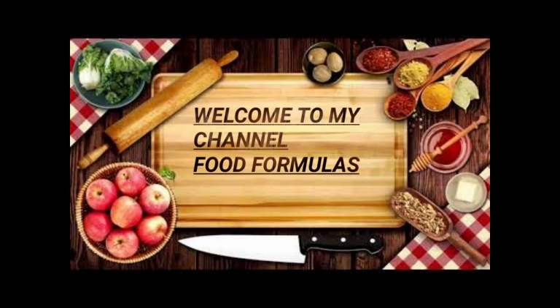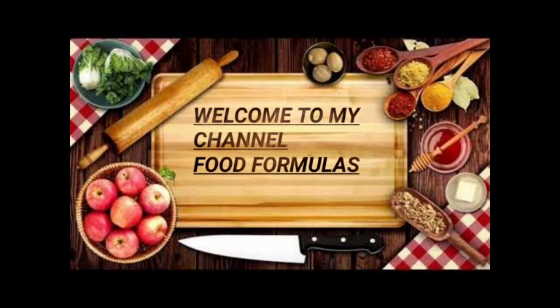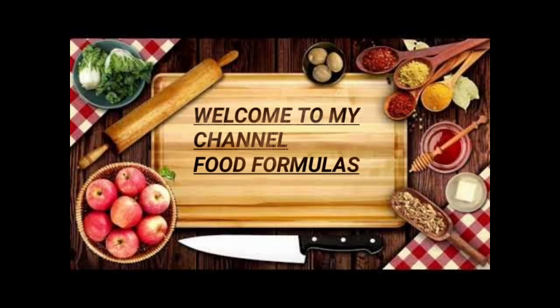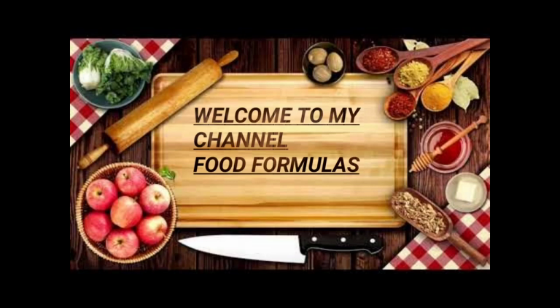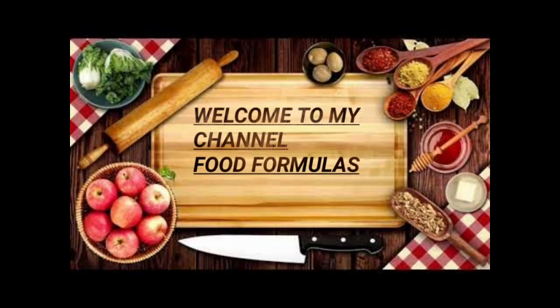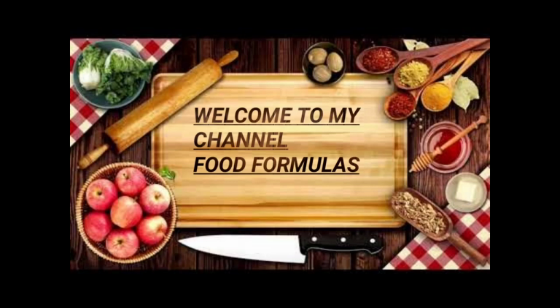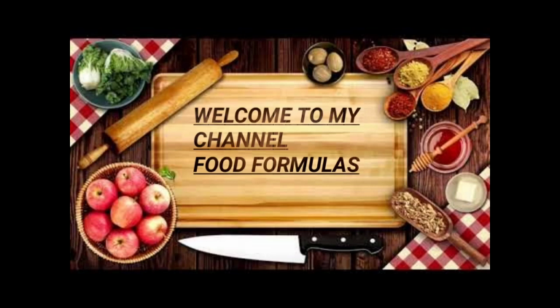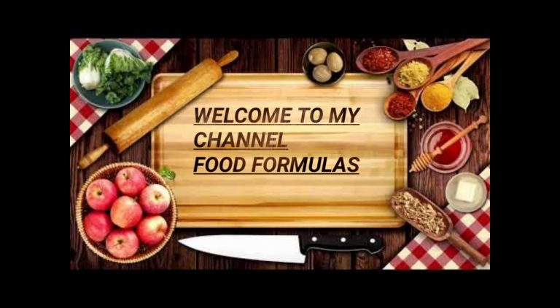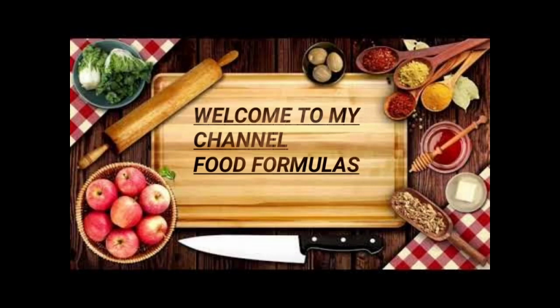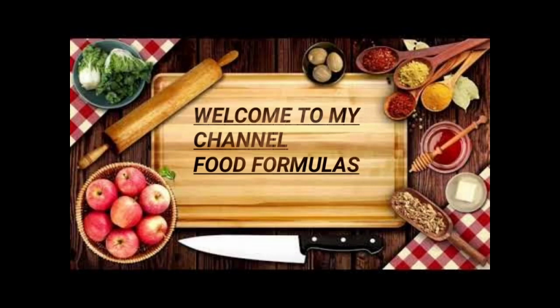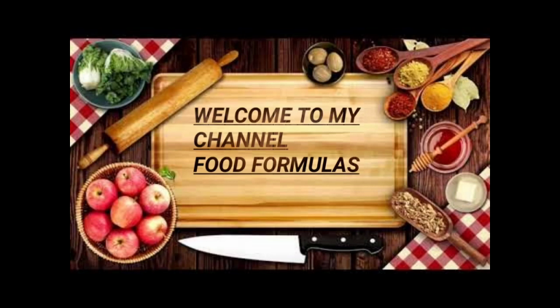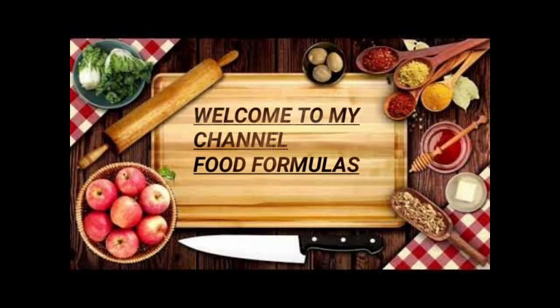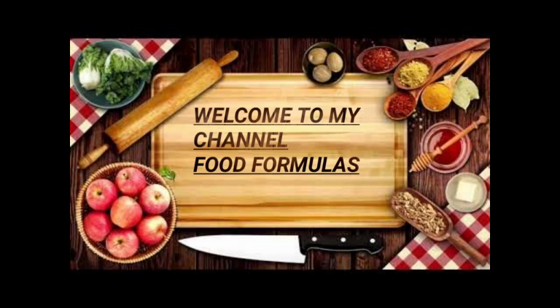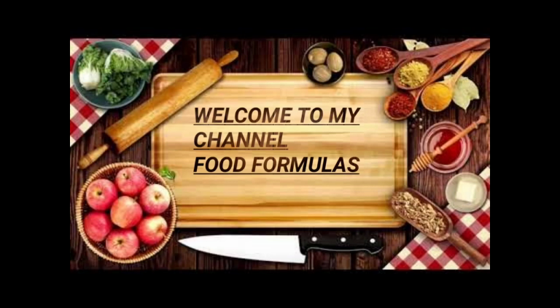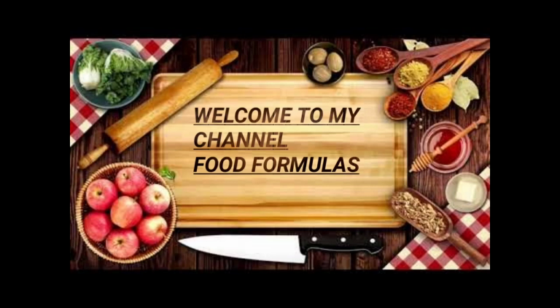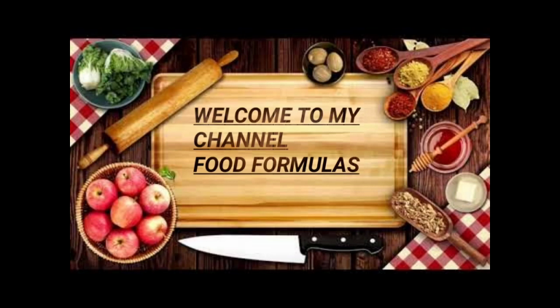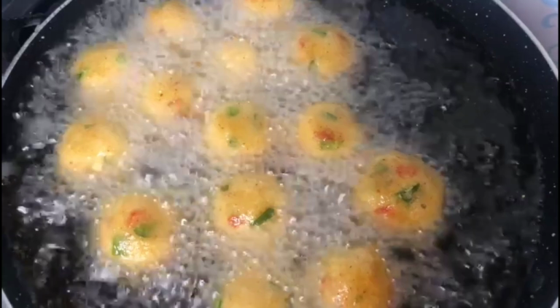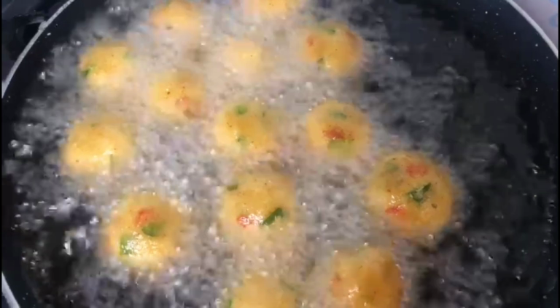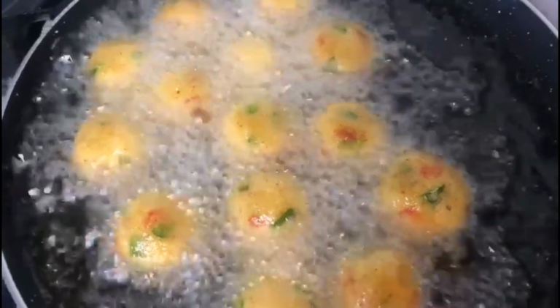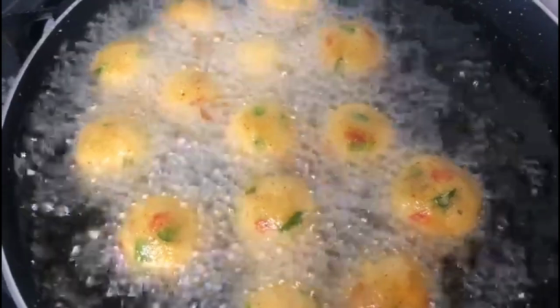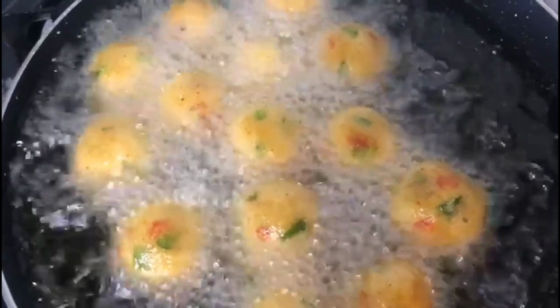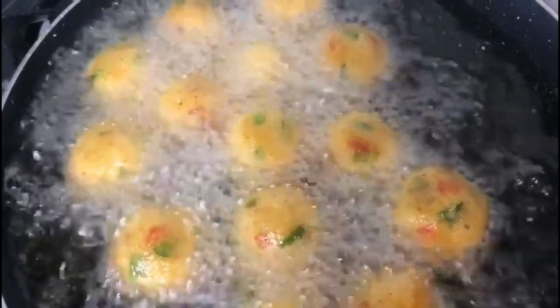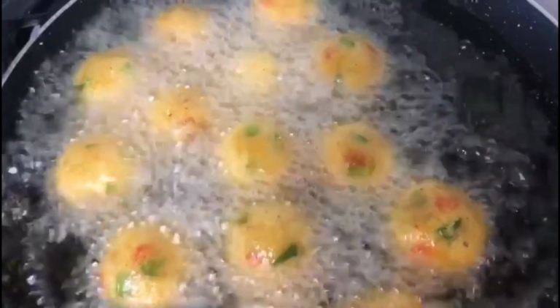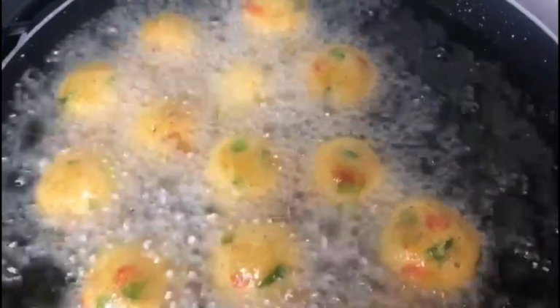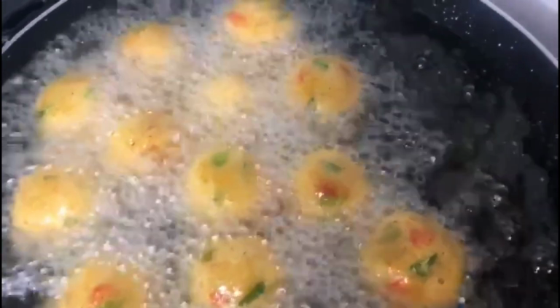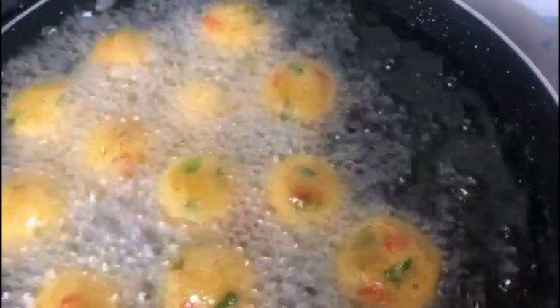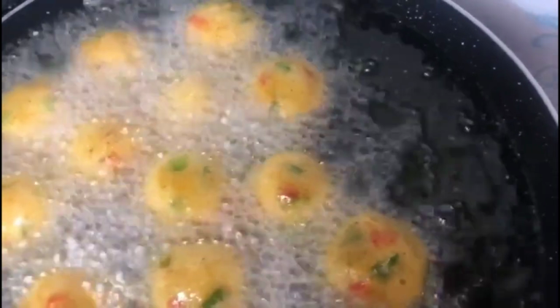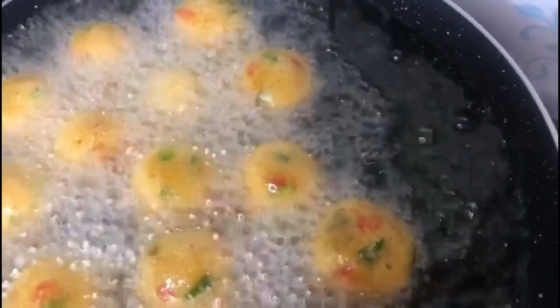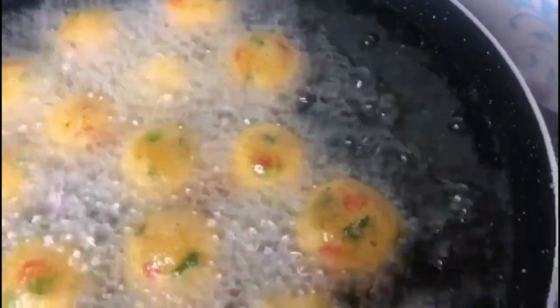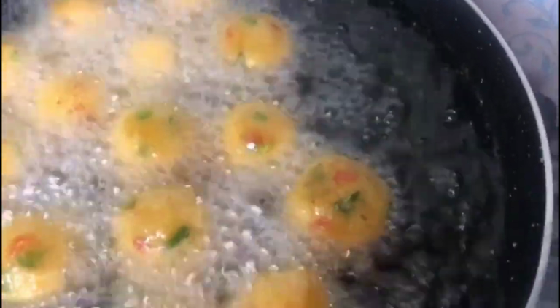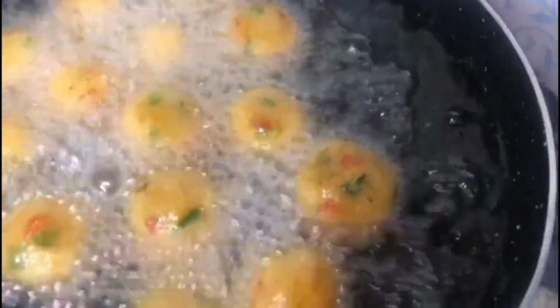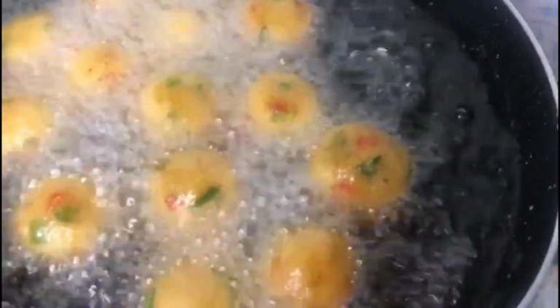Welcome to Food Formulas. Let's make veggie potato snacks.